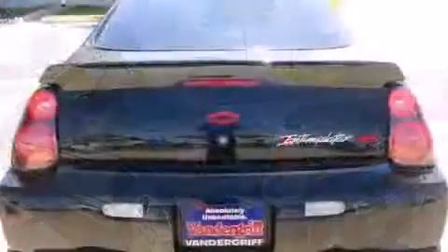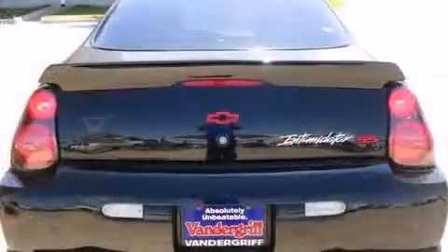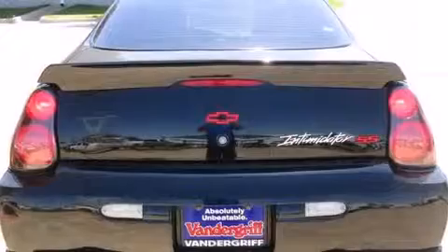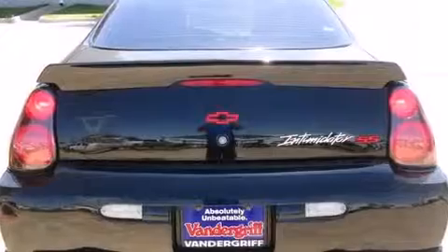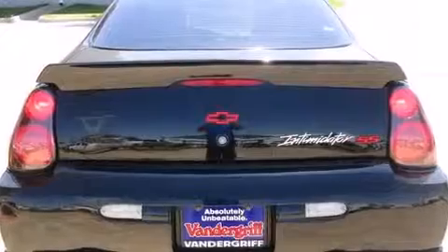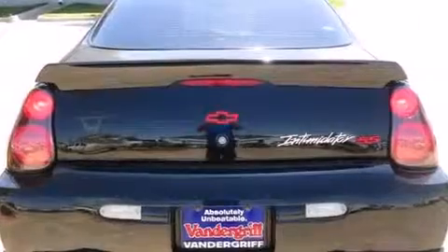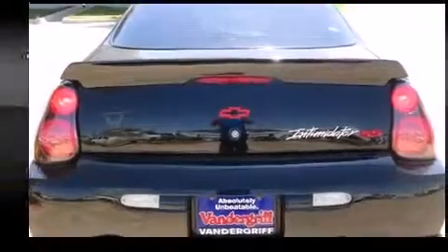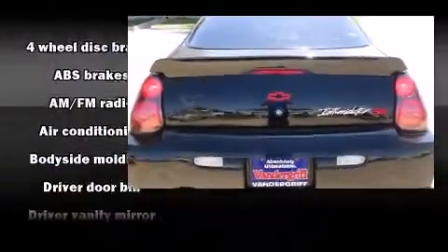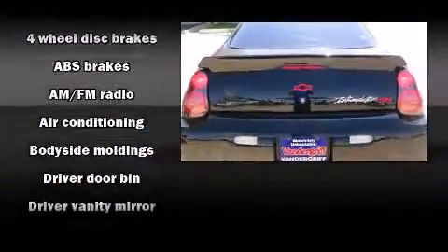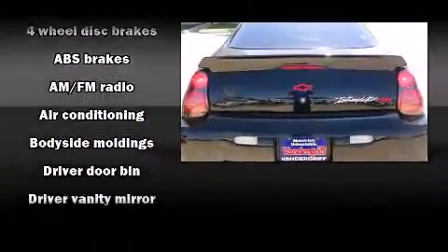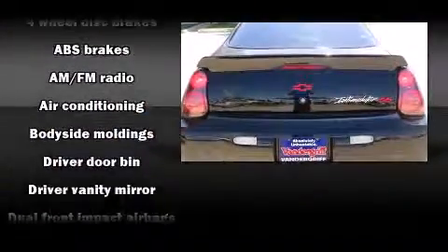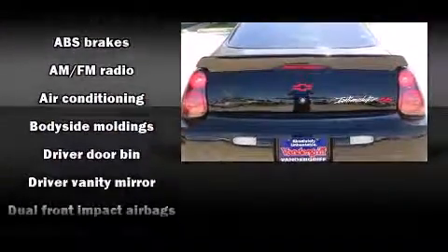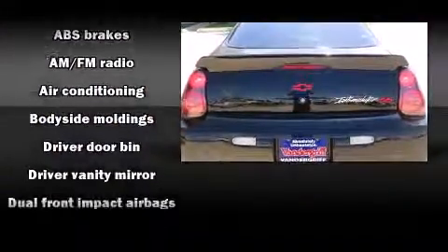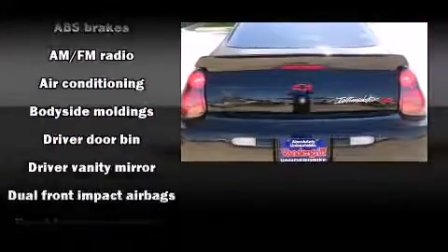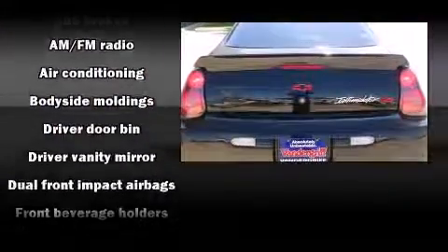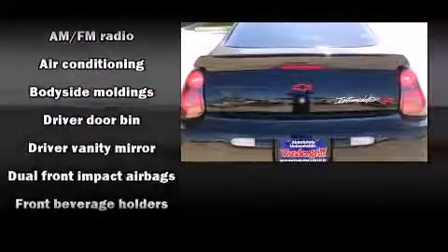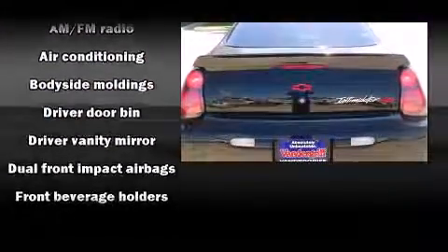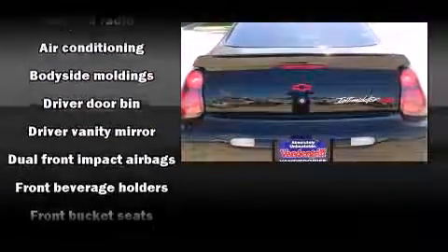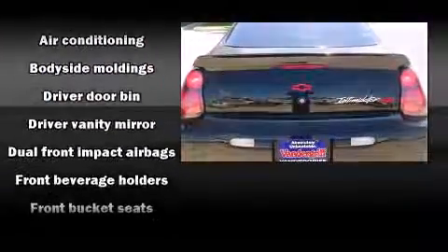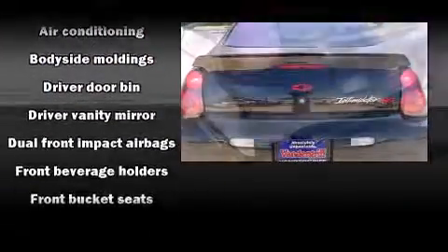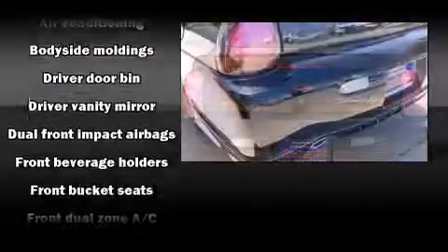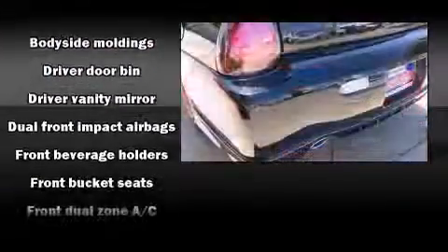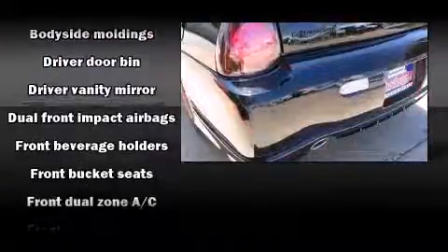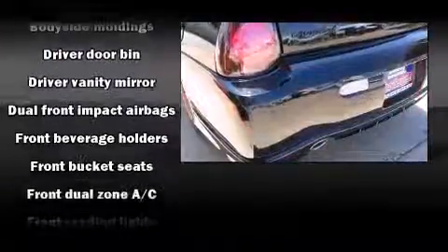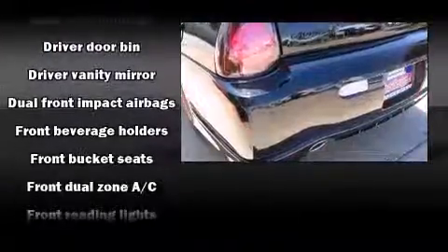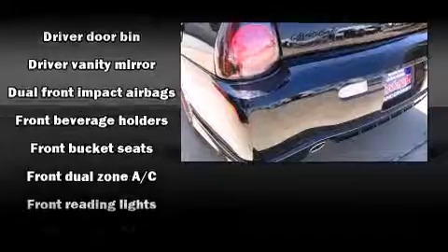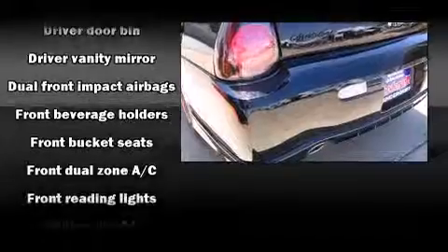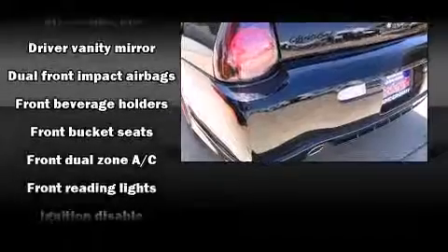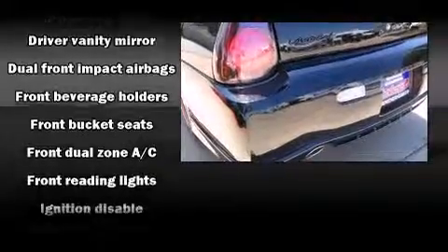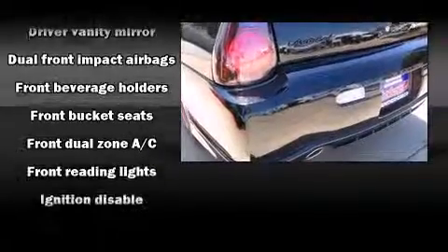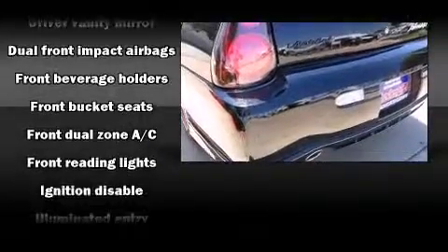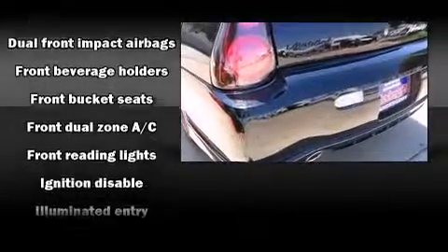A tachometer, variably intermittent wipers, a leather steering wheel, automatic temperature control, and much more.